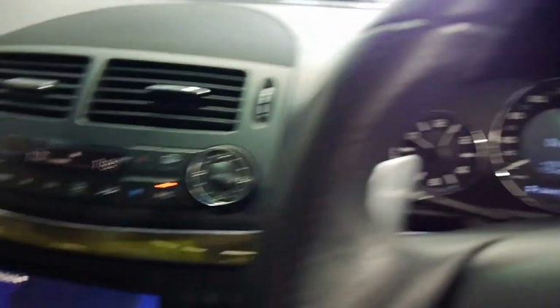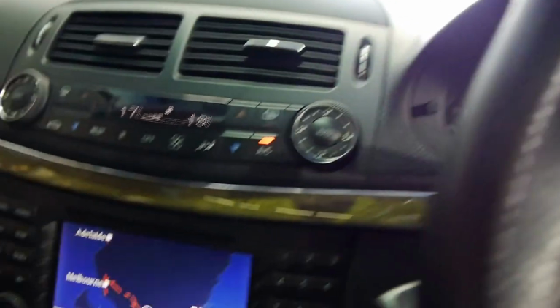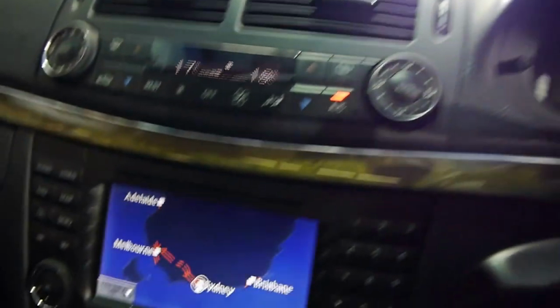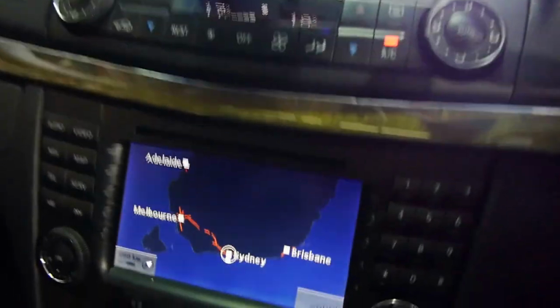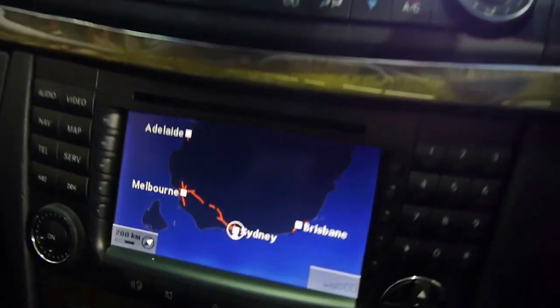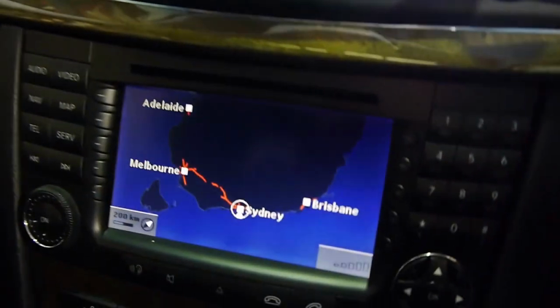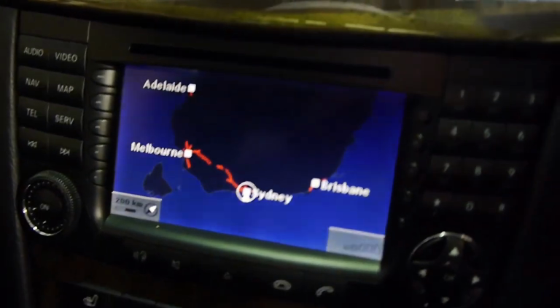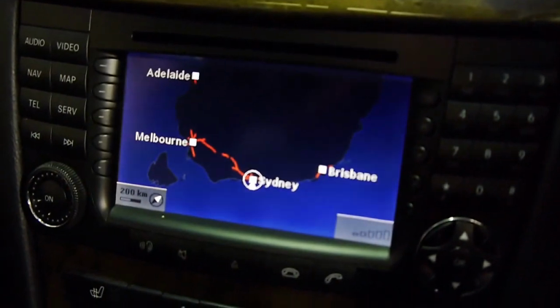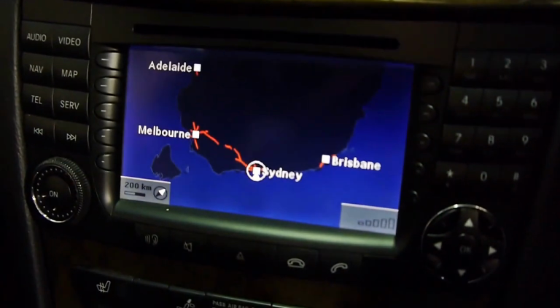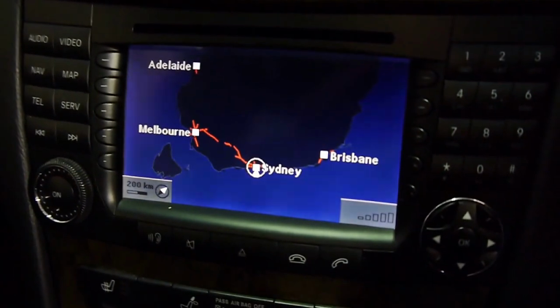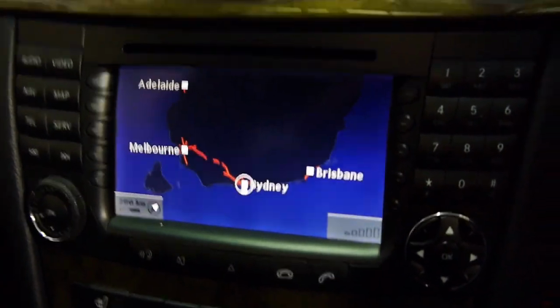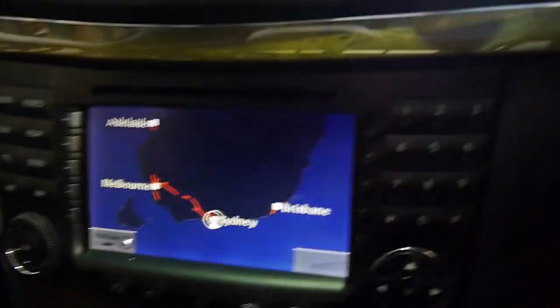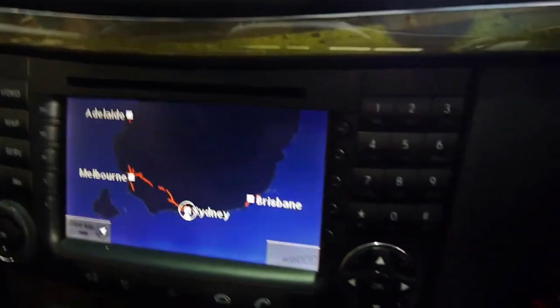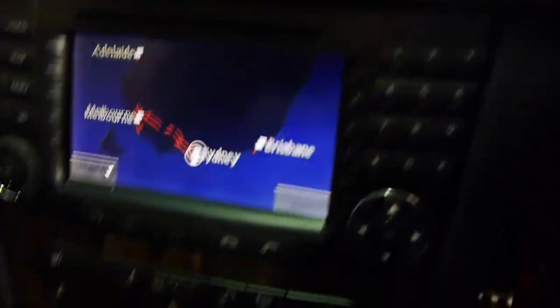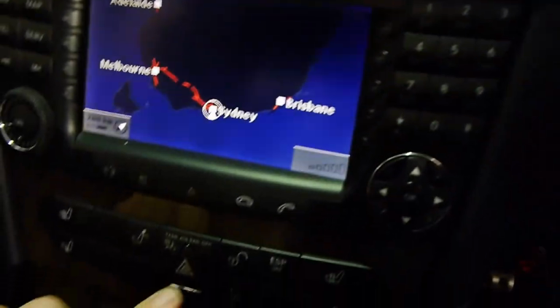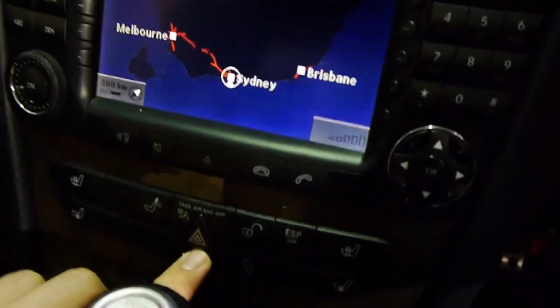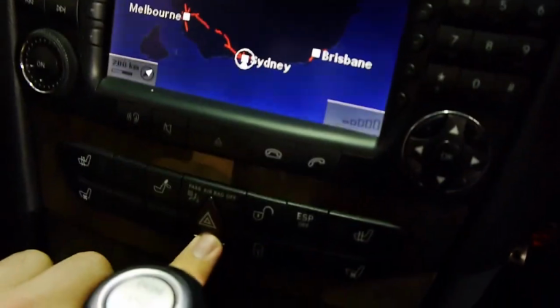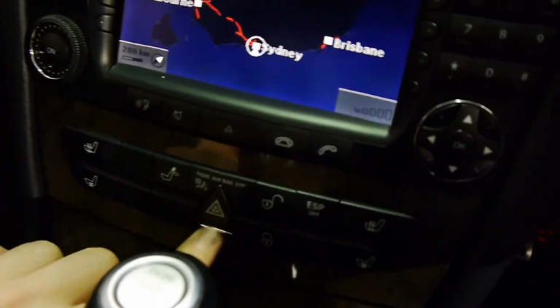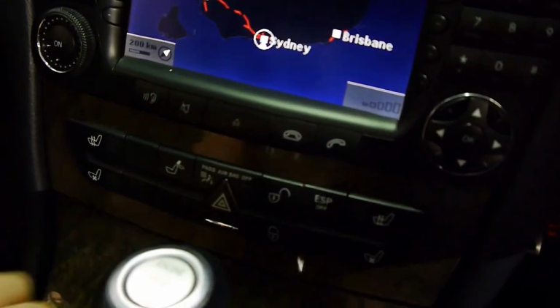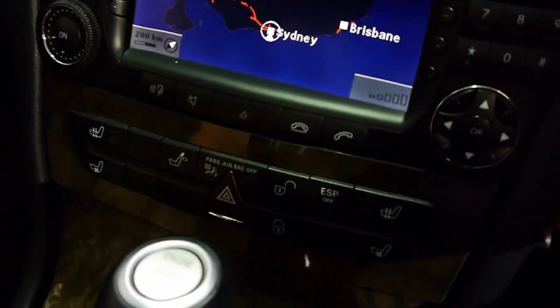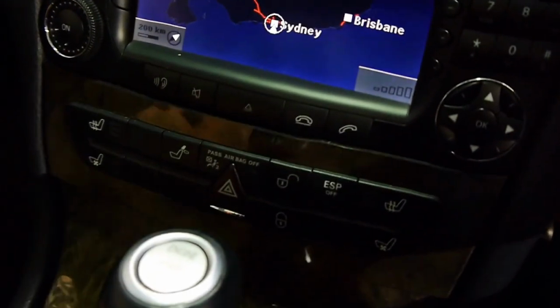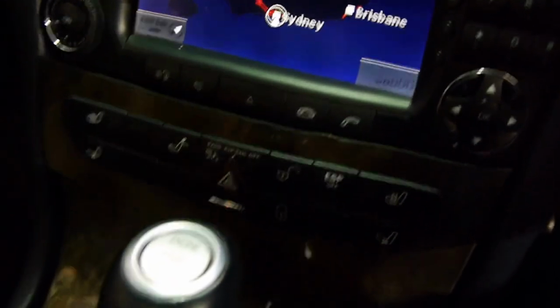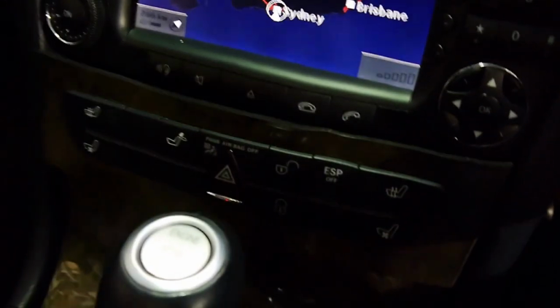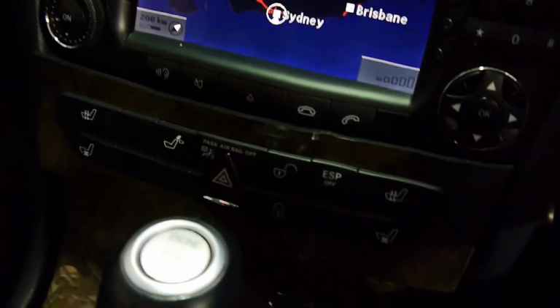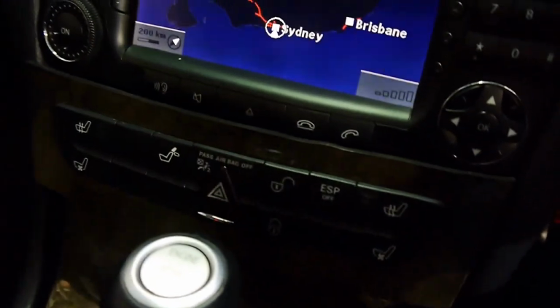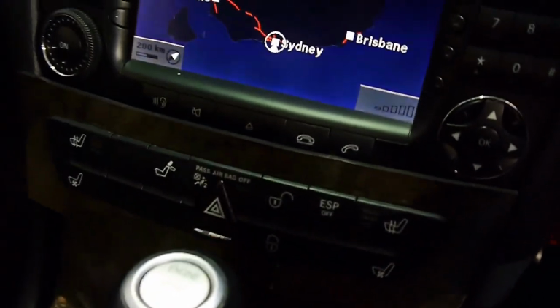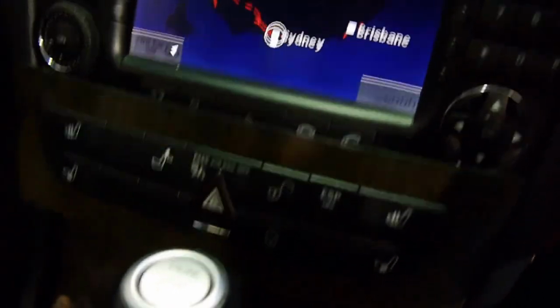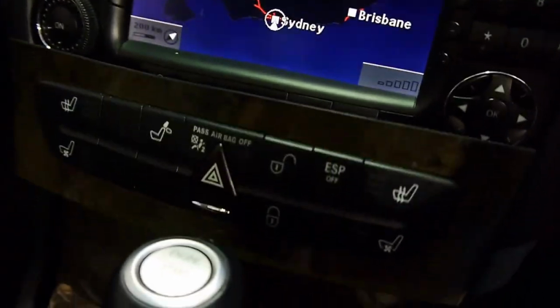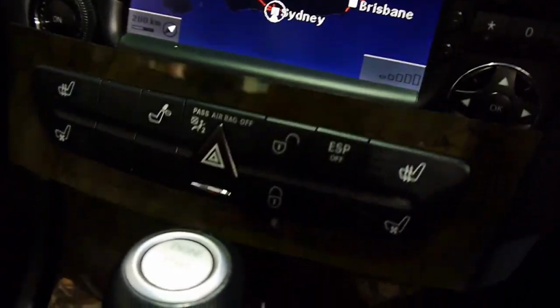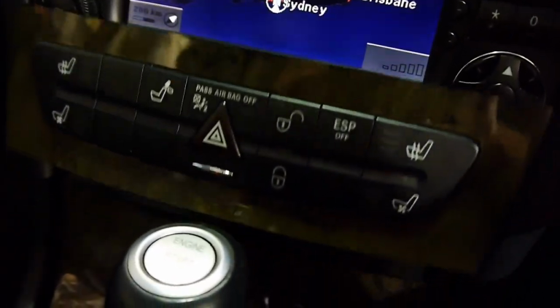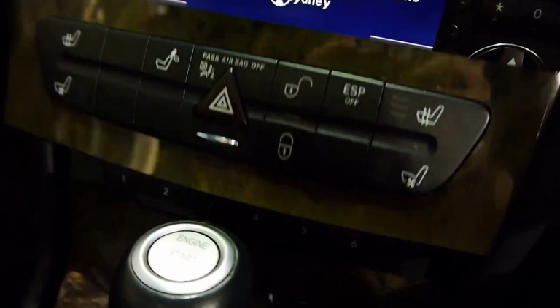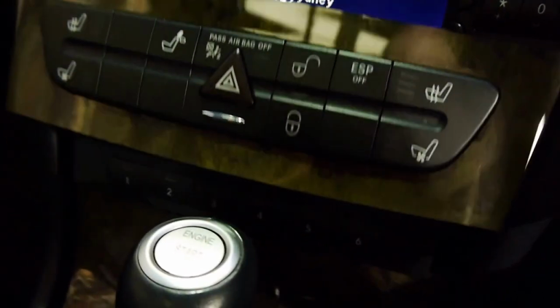Here we've got the updated nav, and of course we've got a six-stacker CD changer under here as well.